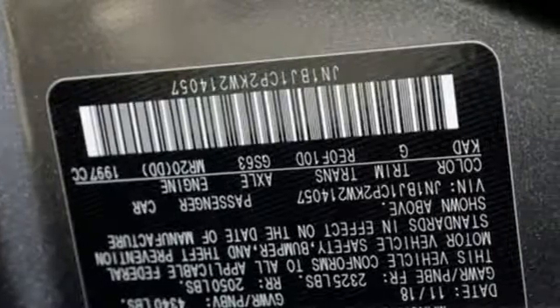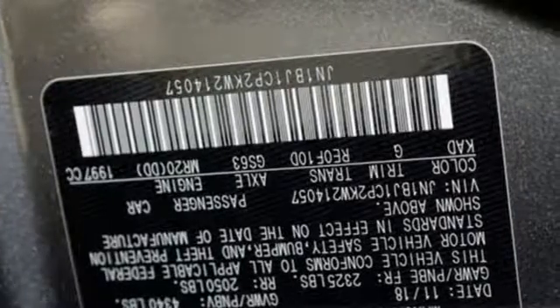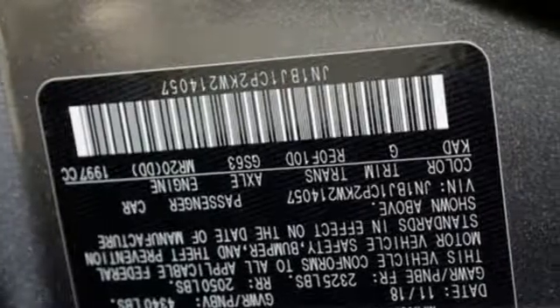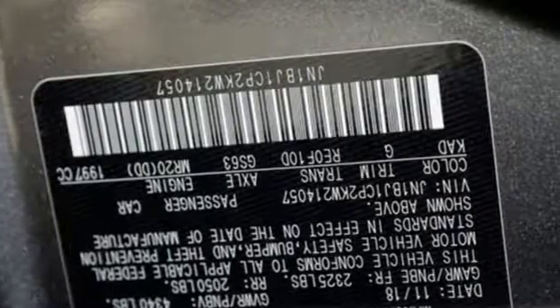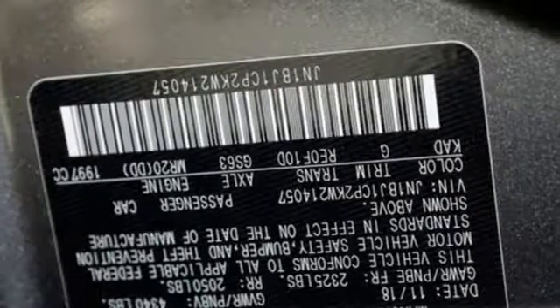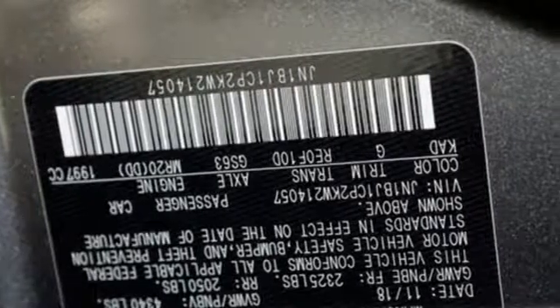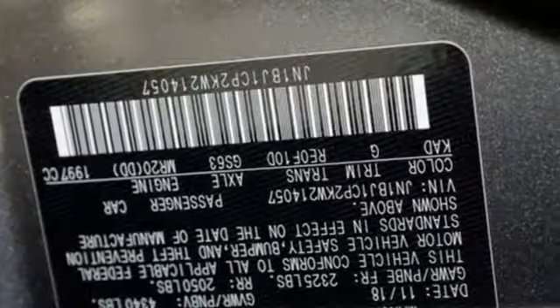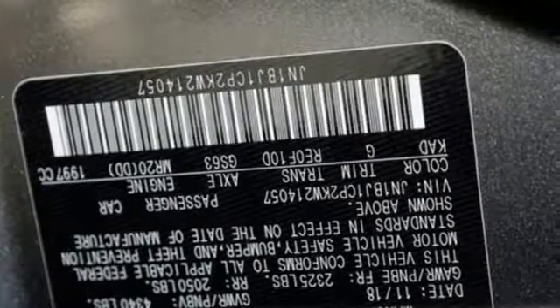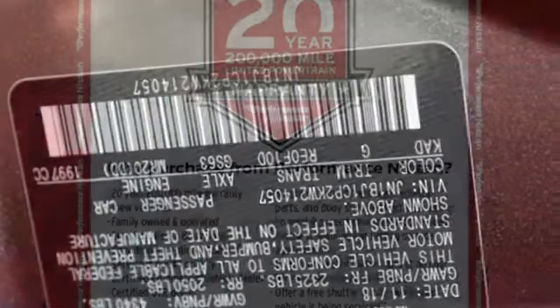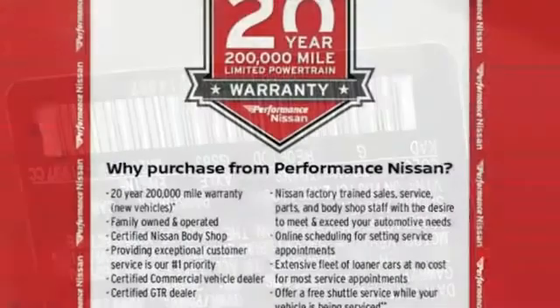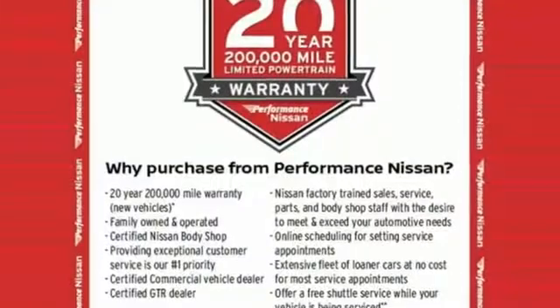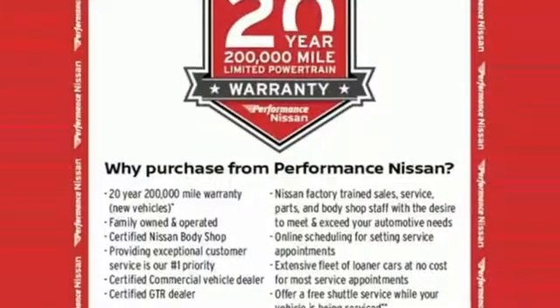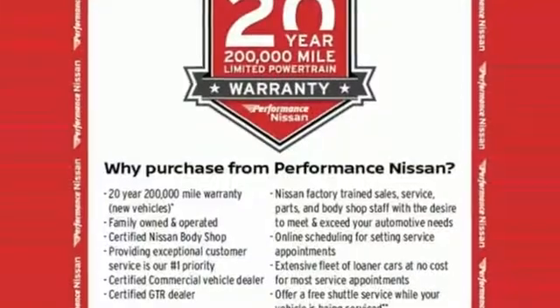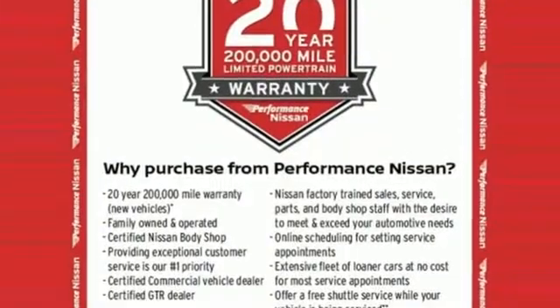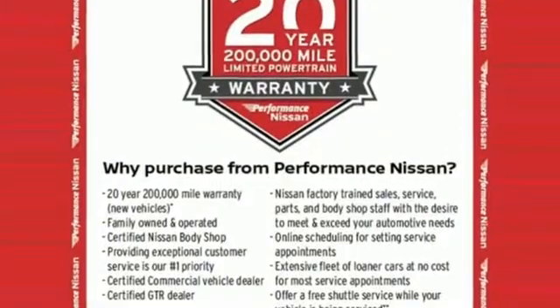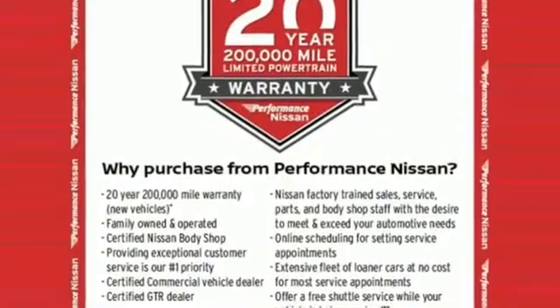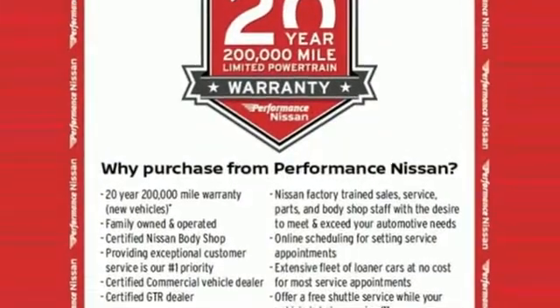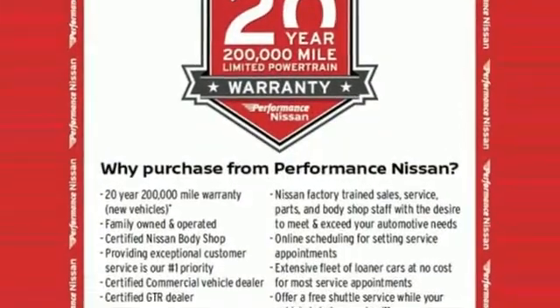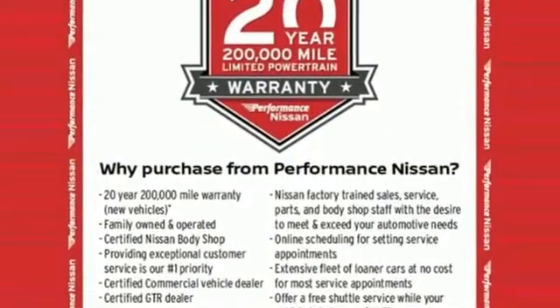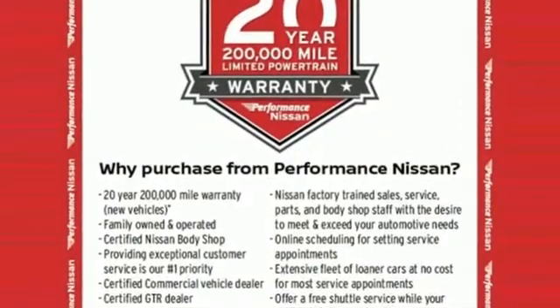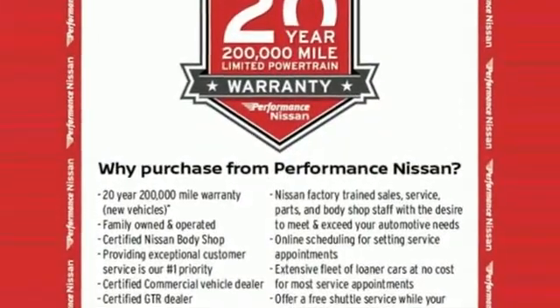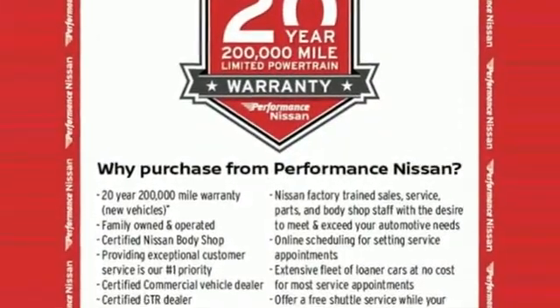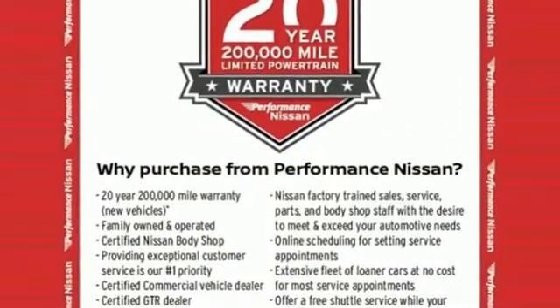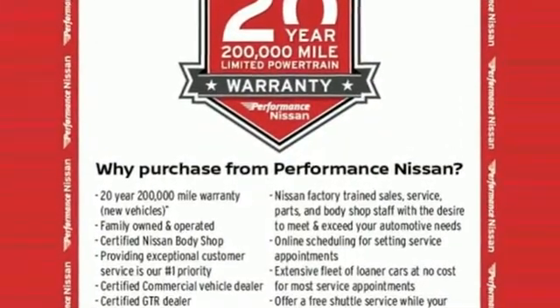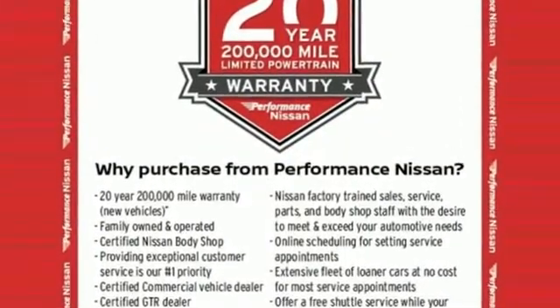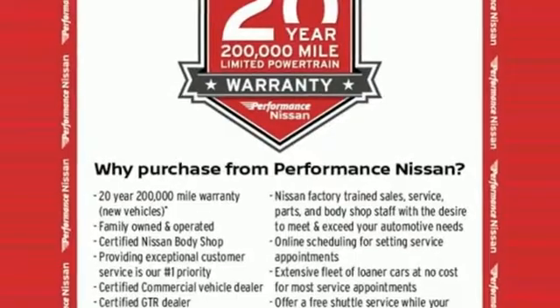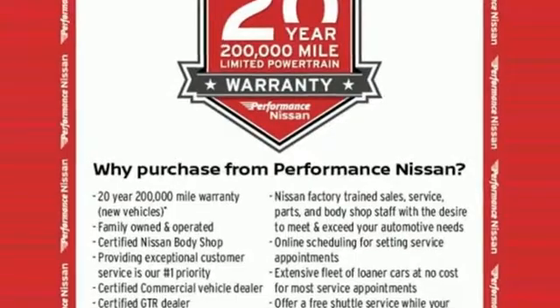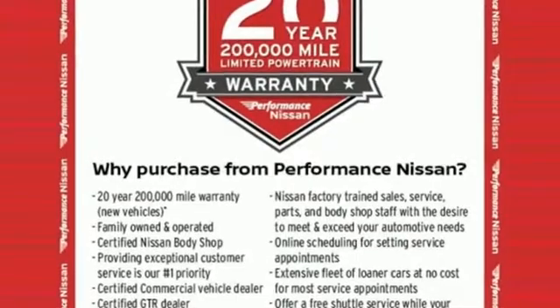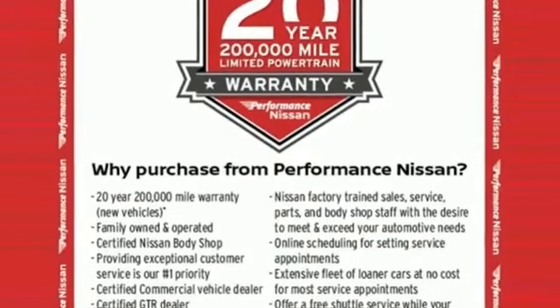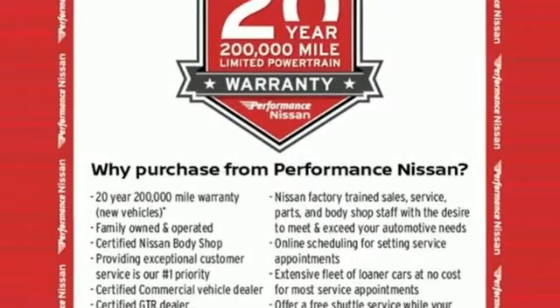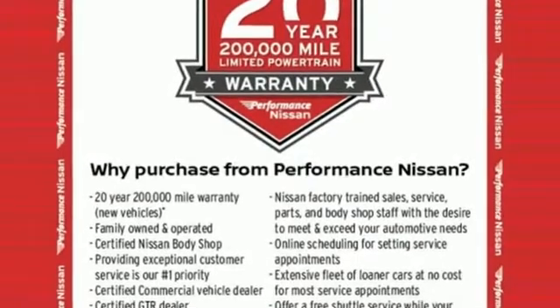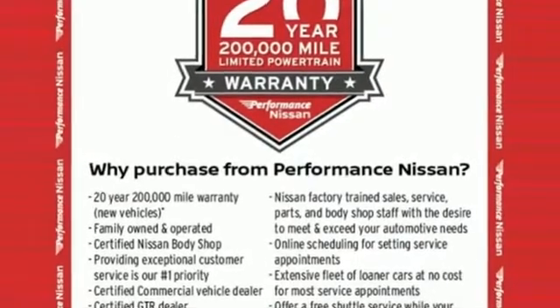Nissan excites the senses so you can enjoy the journey. Experience it for yourself today.